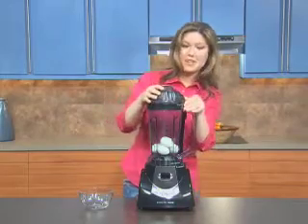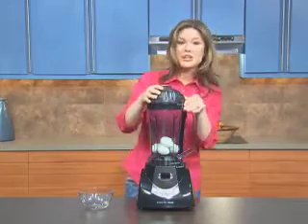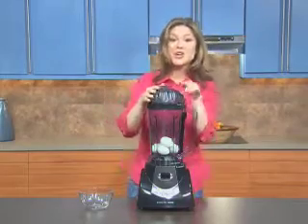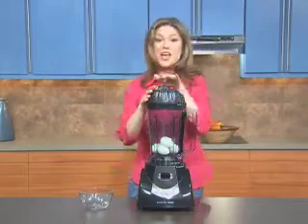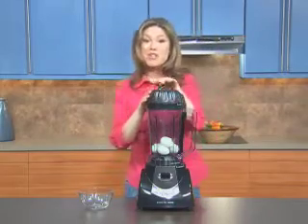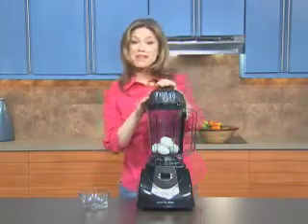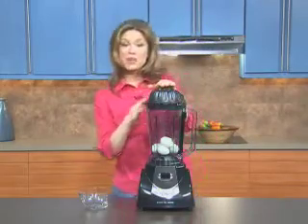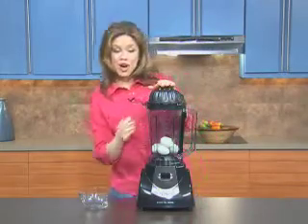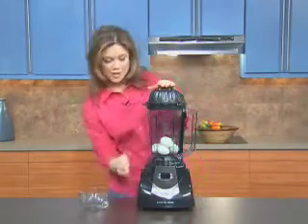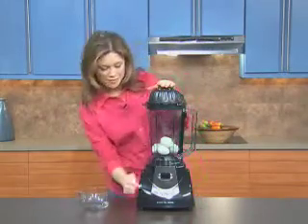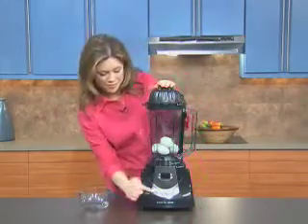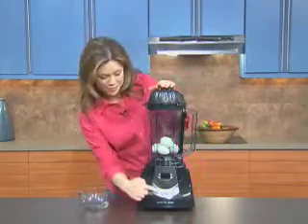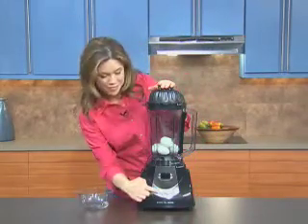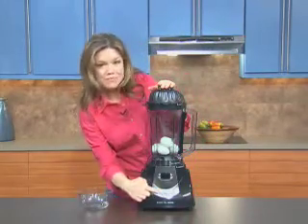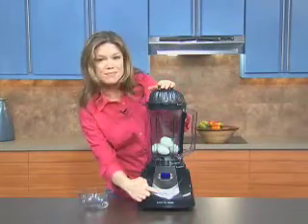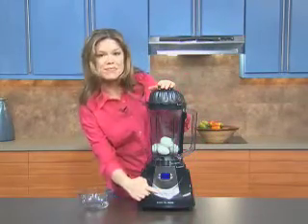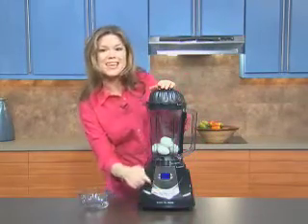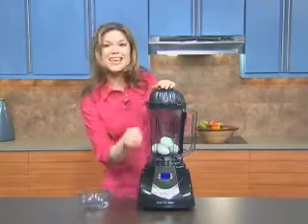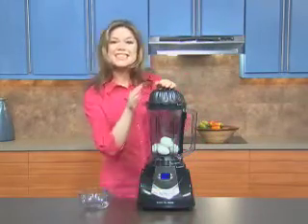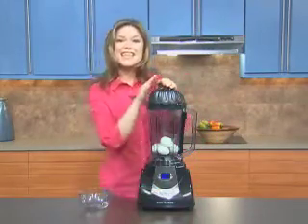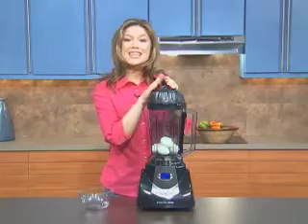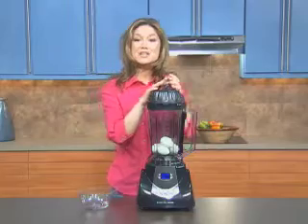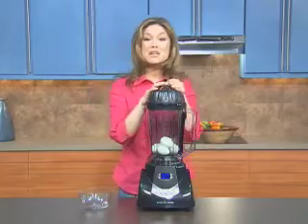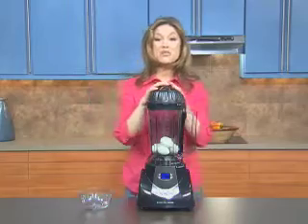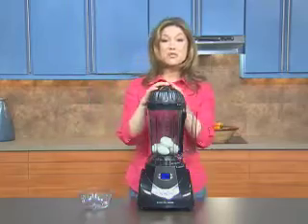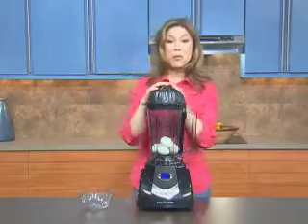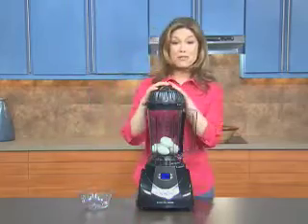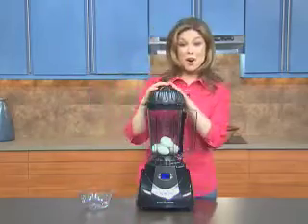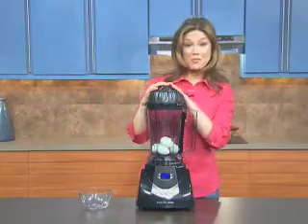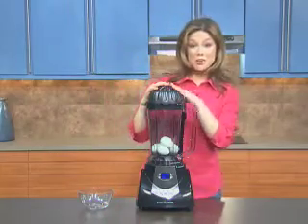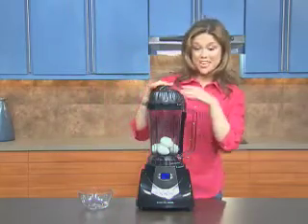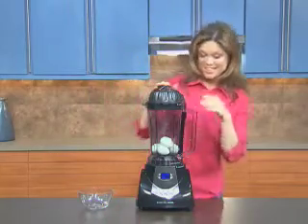Turn the Healthmaster on. Set the speed to four for hard boiled eggs.